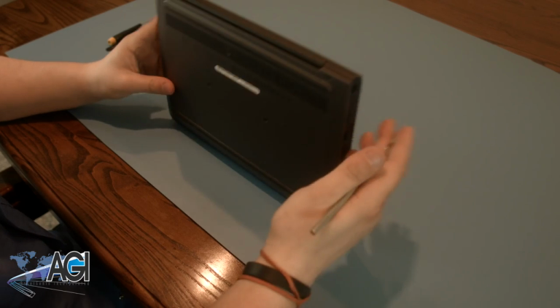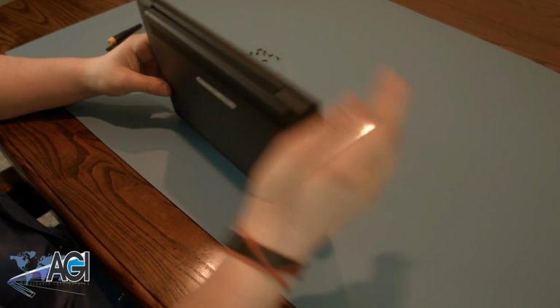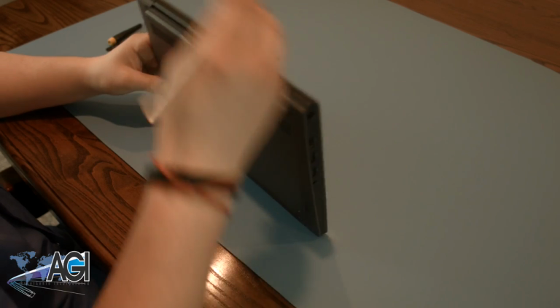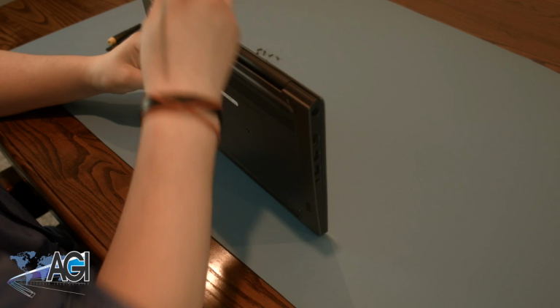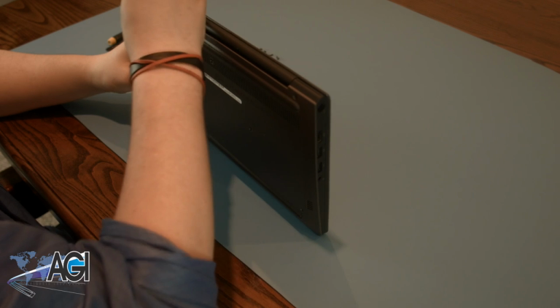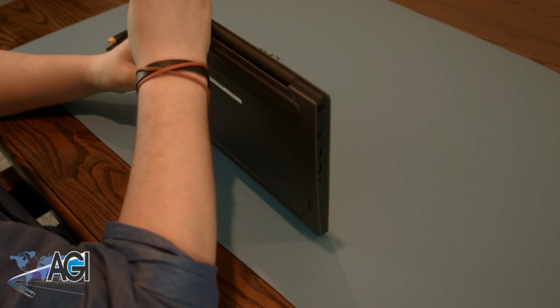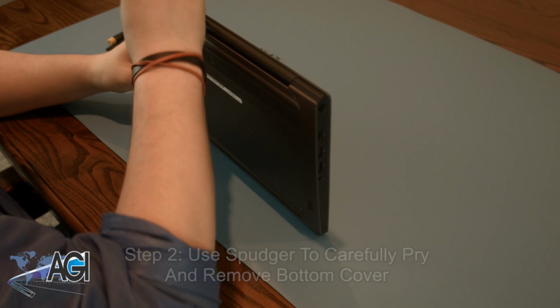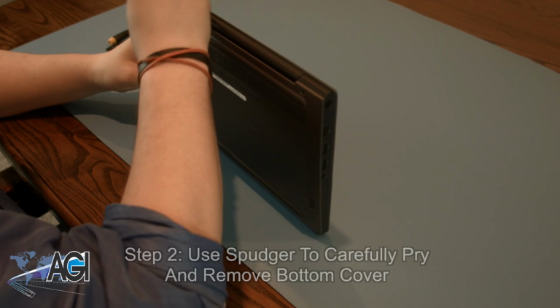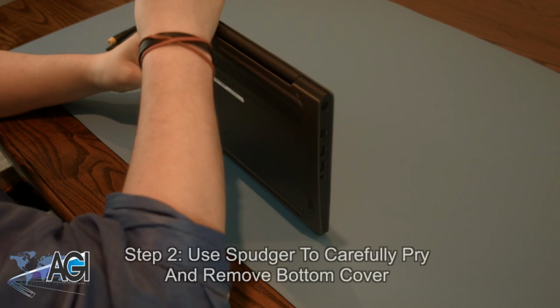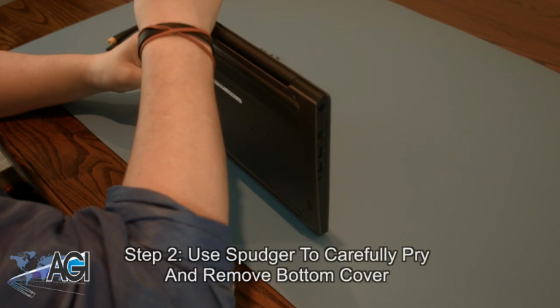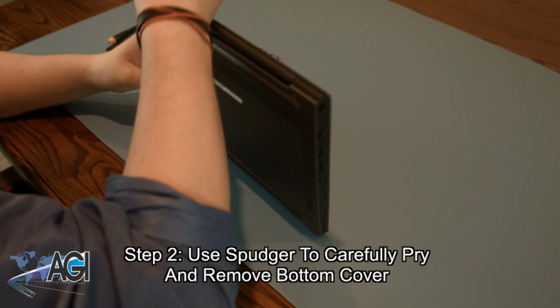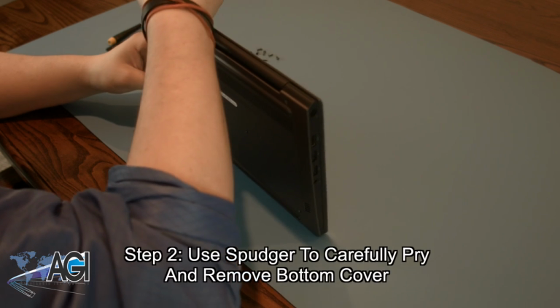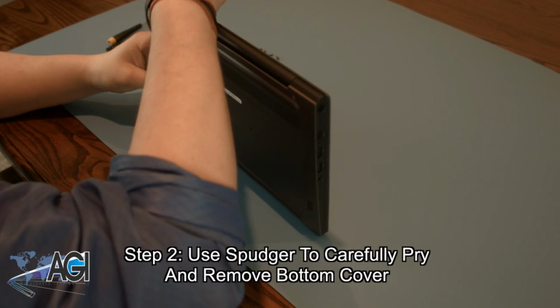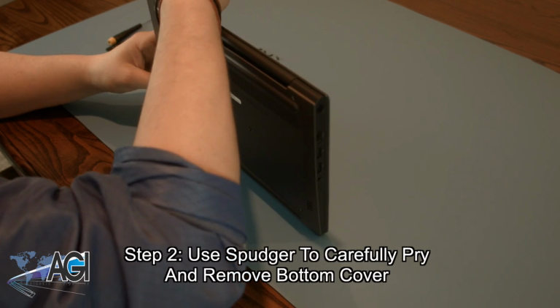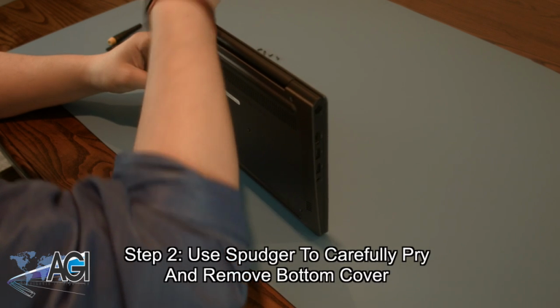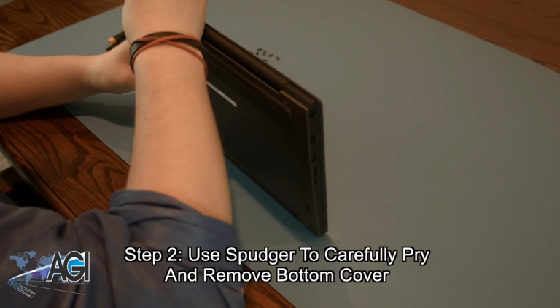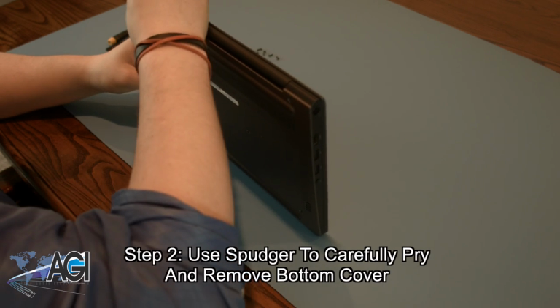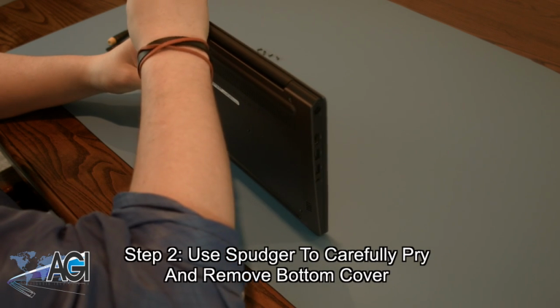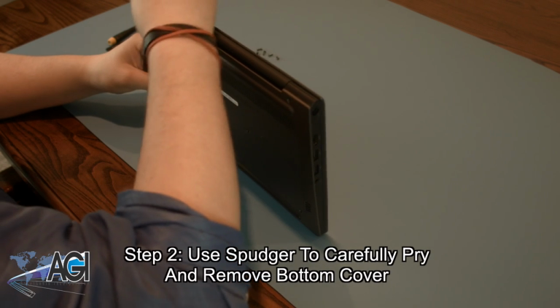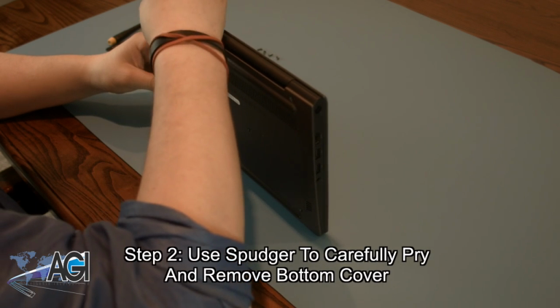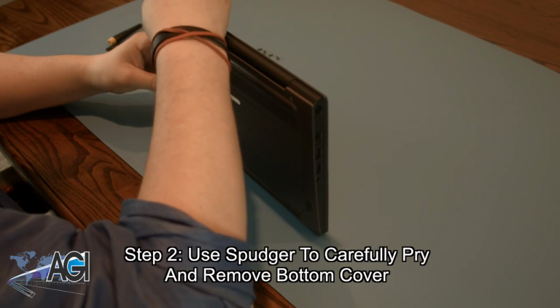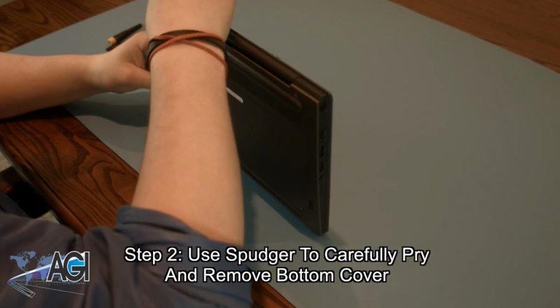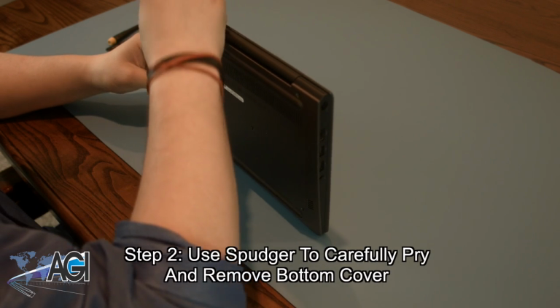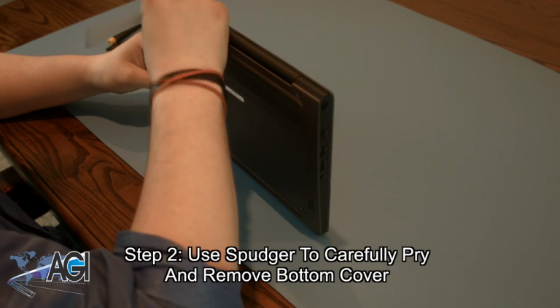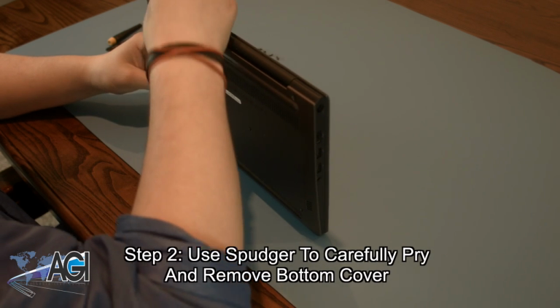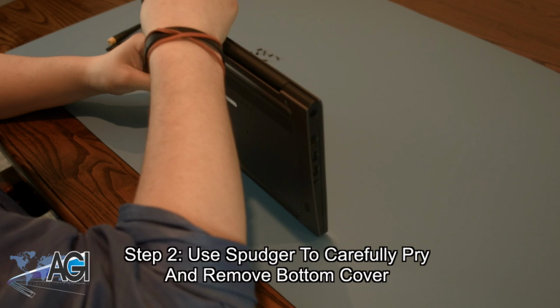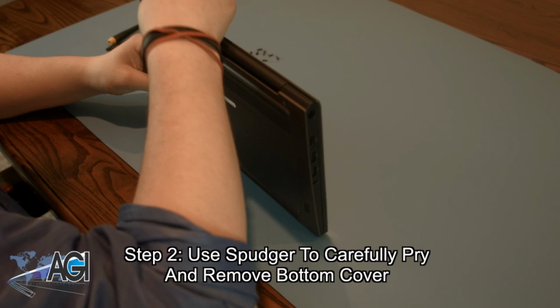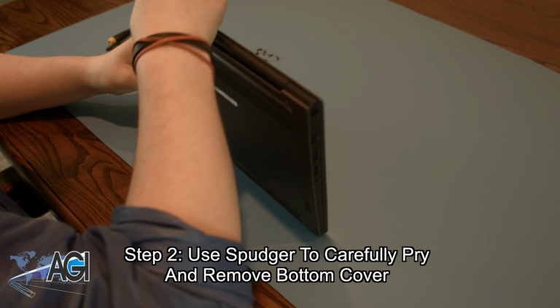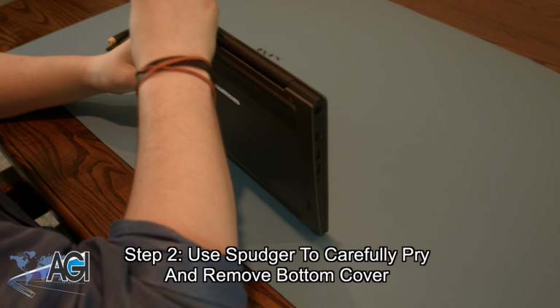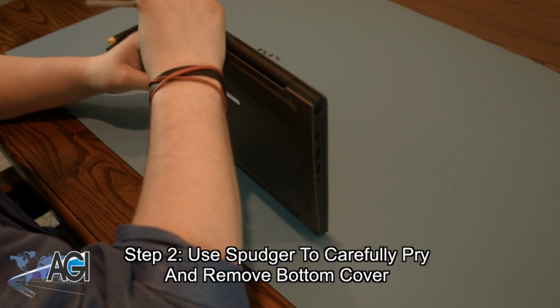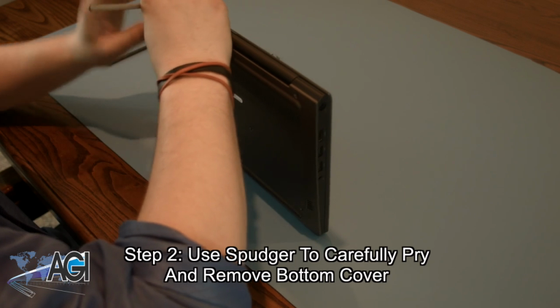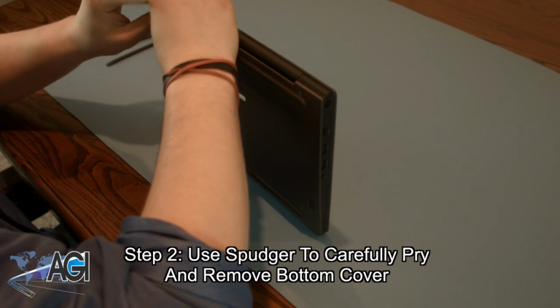Next, you will use your spudger to go around the perimeter of the bottom cover and carefully pry it away from the keyboard assembly.